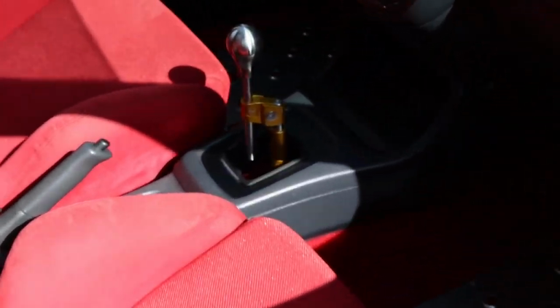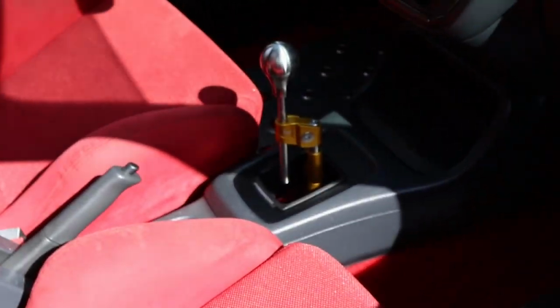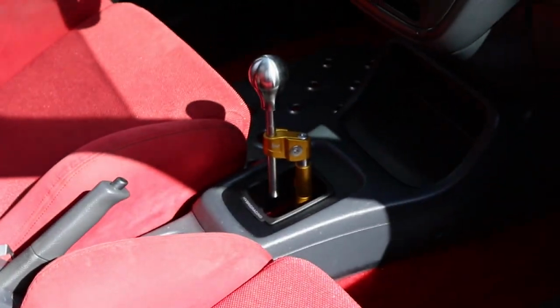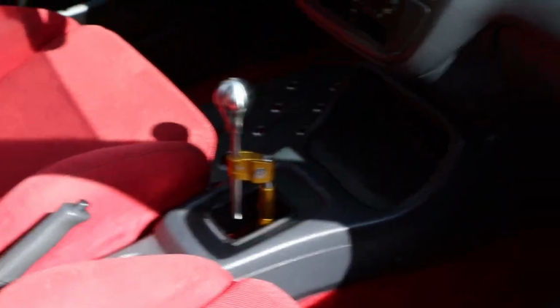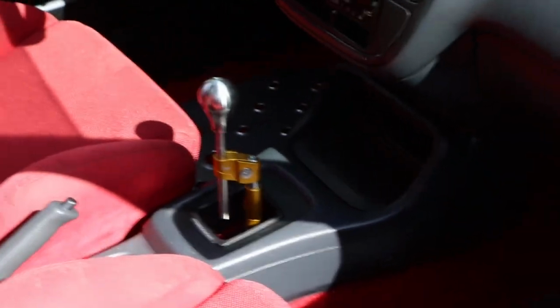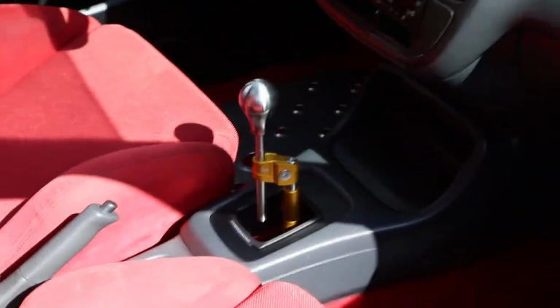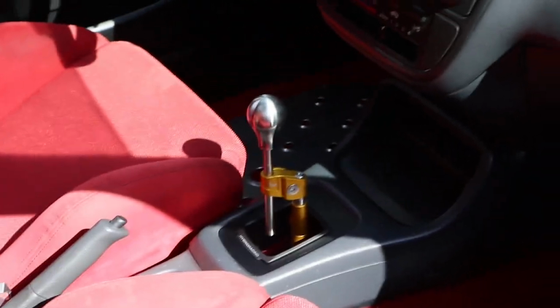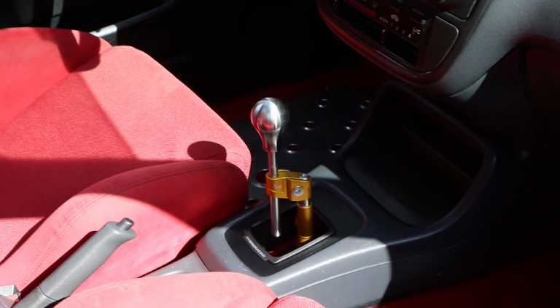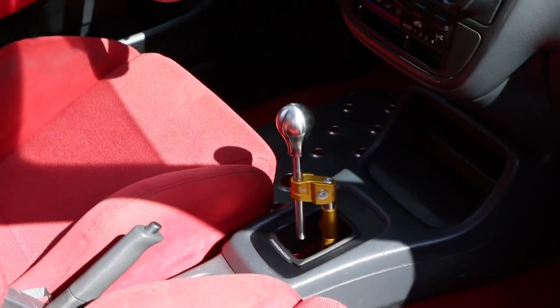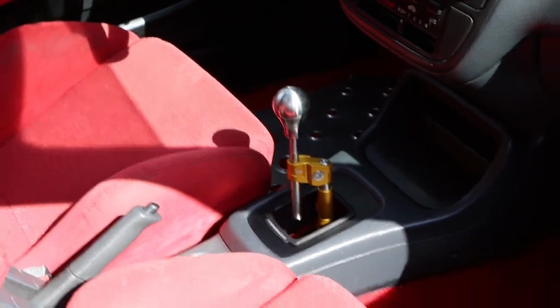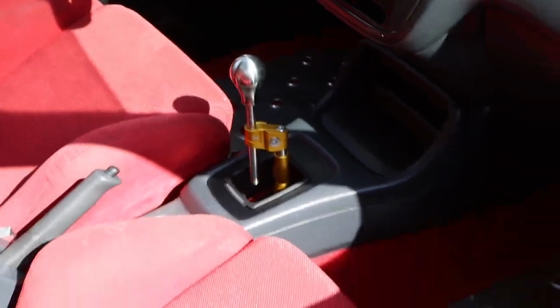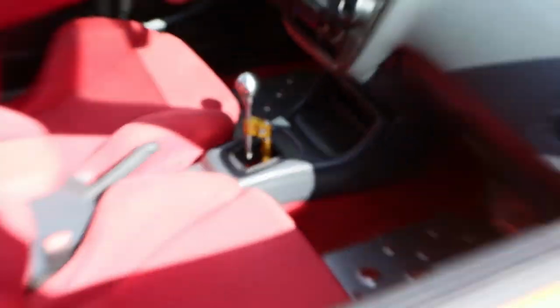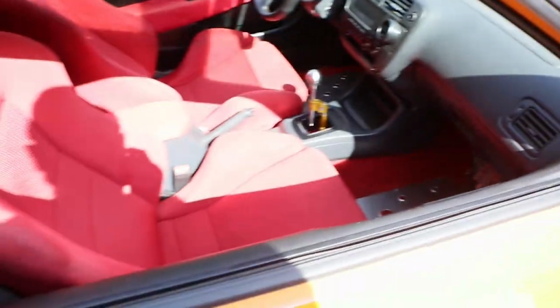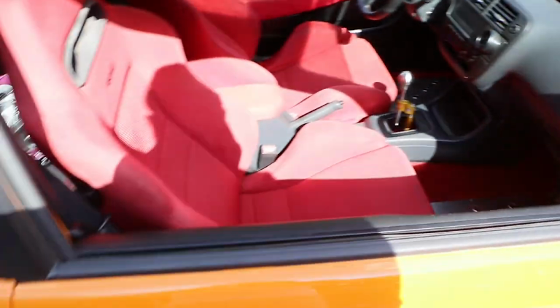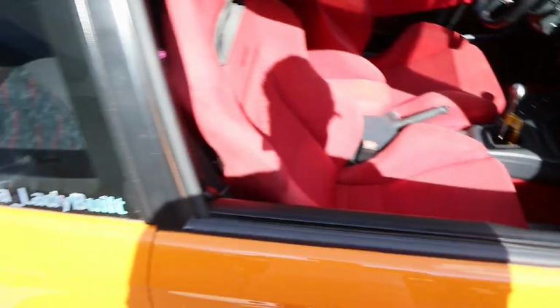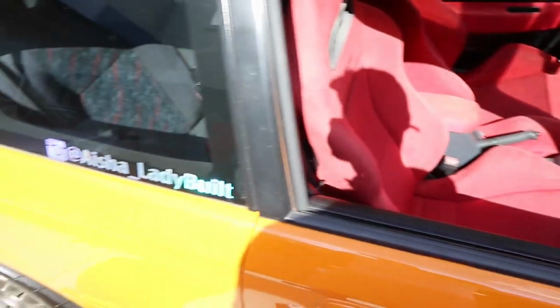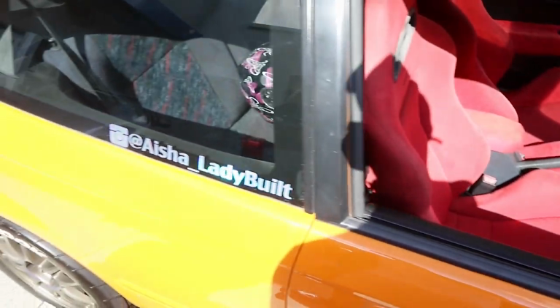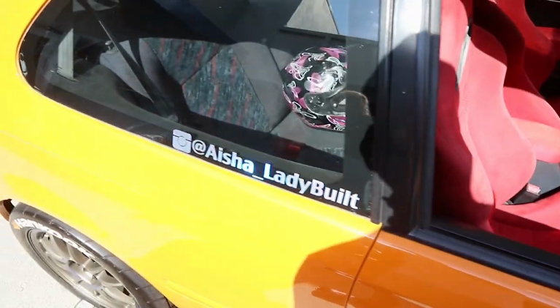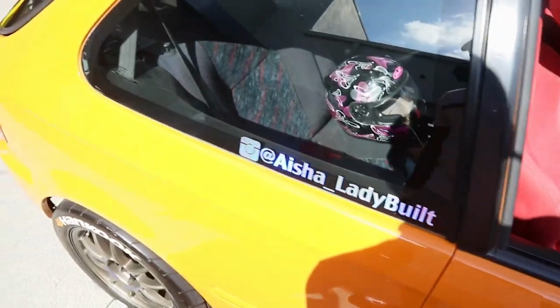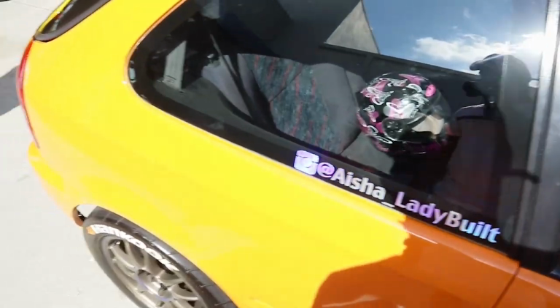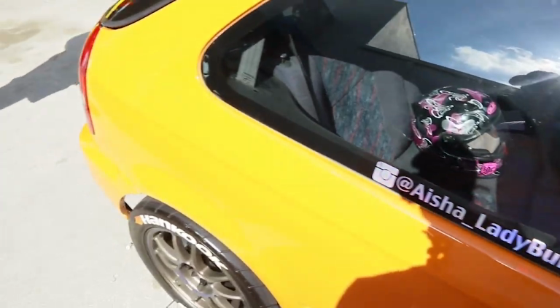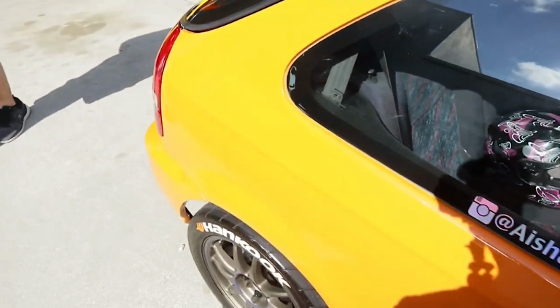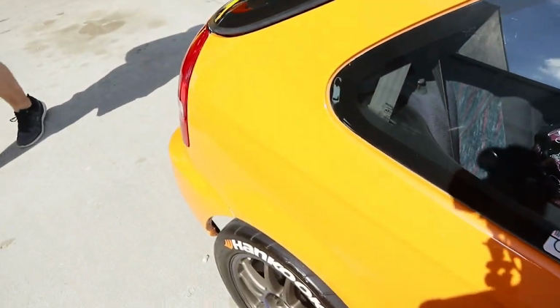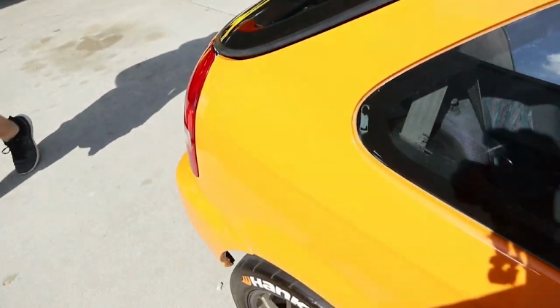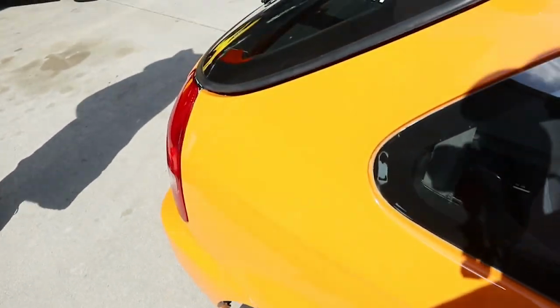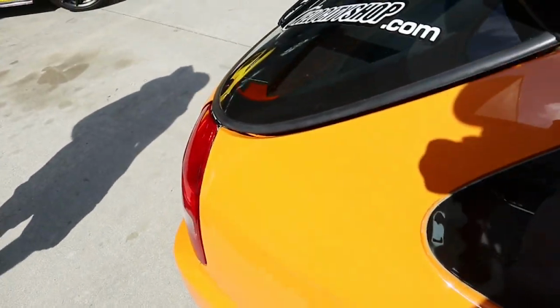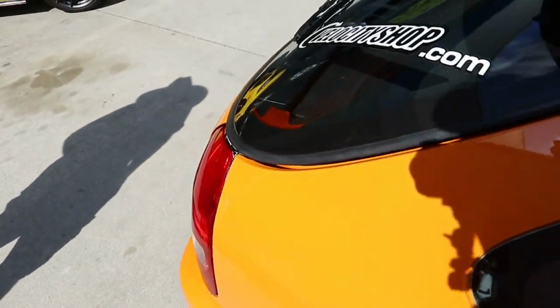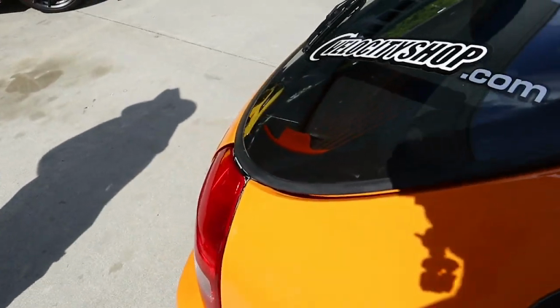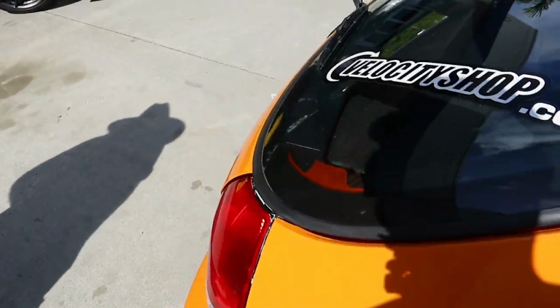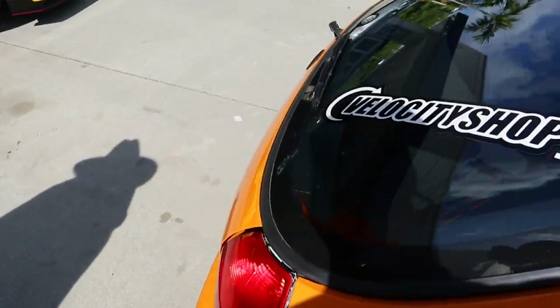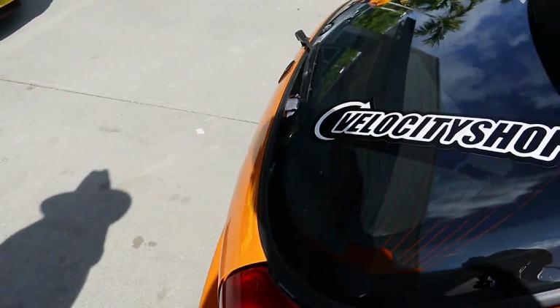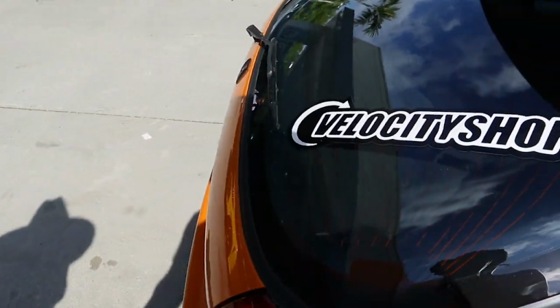With the hybrid shifter — okay, okay — hybrid game, this is clean as hell.